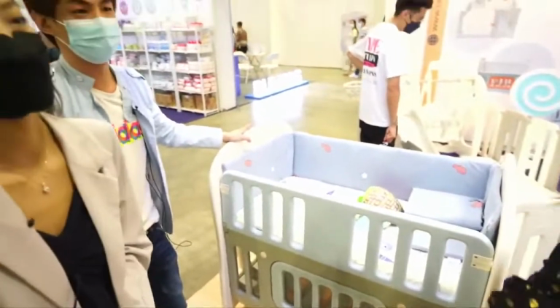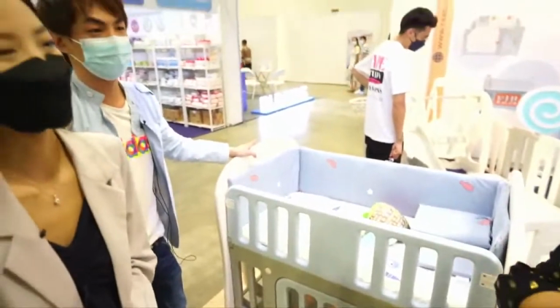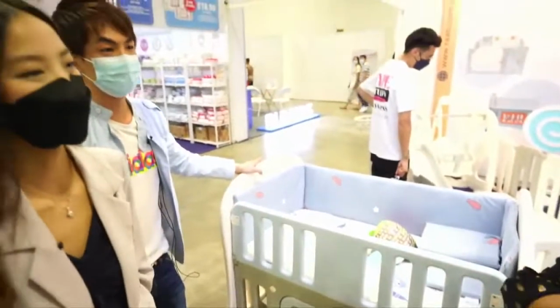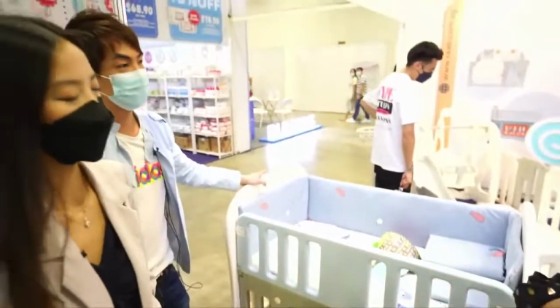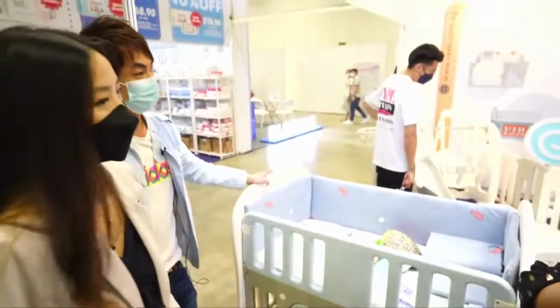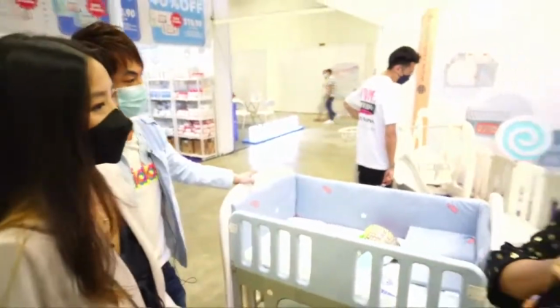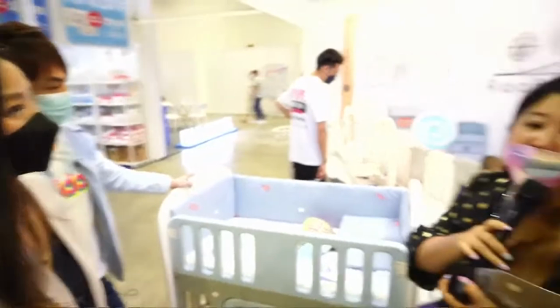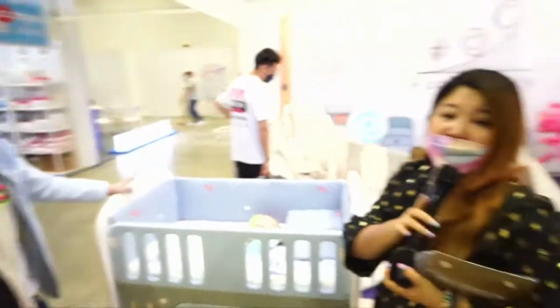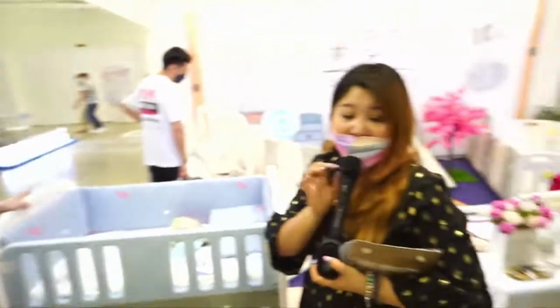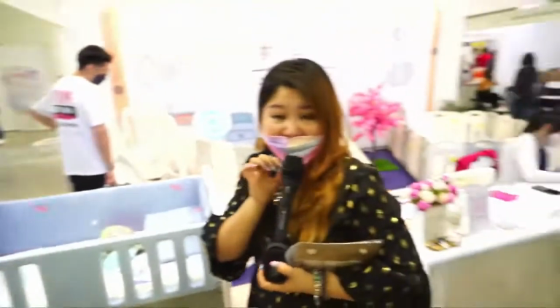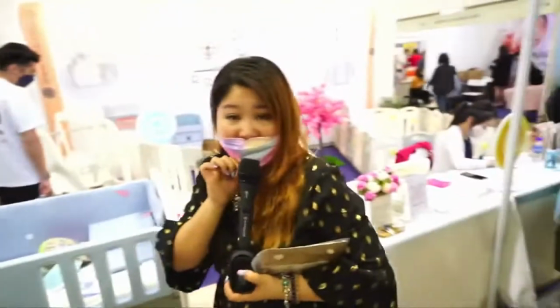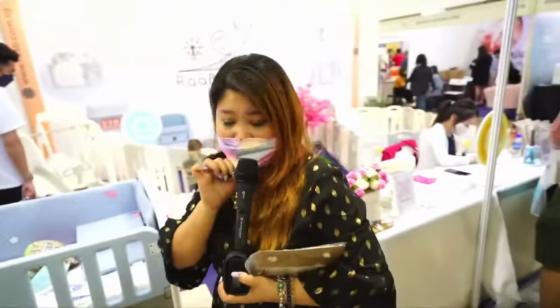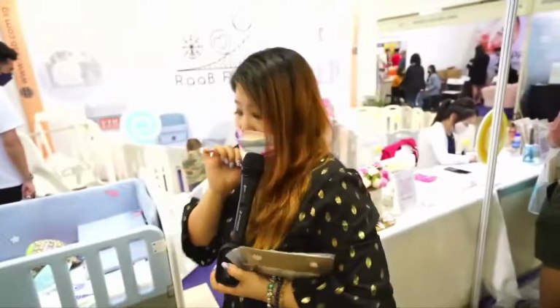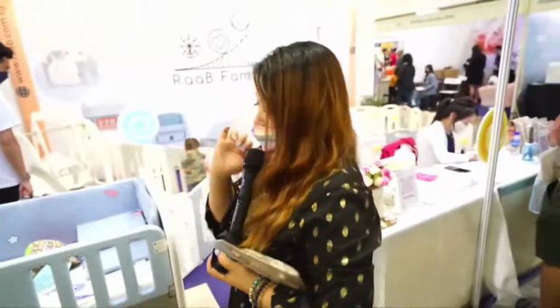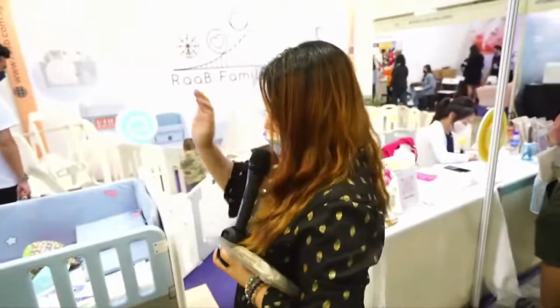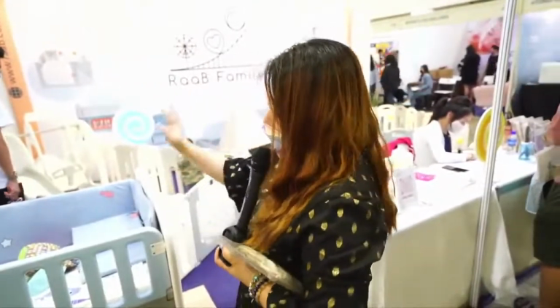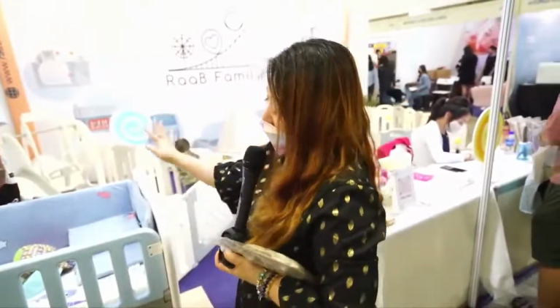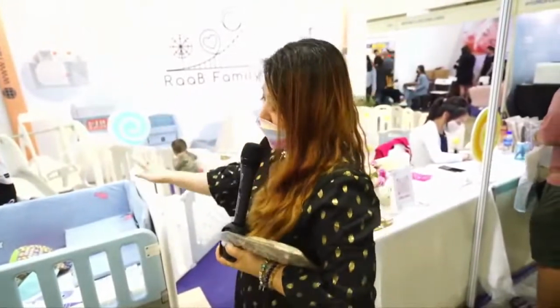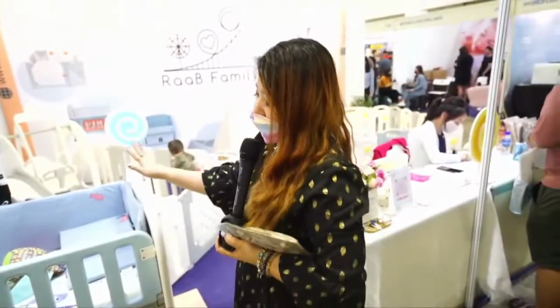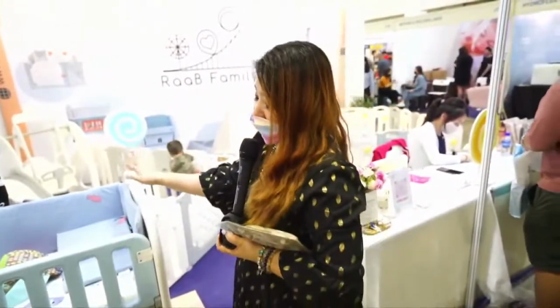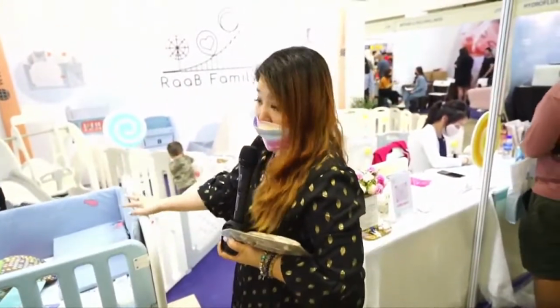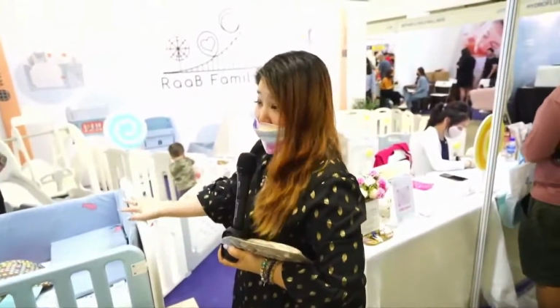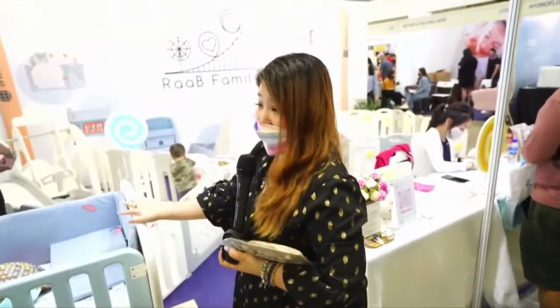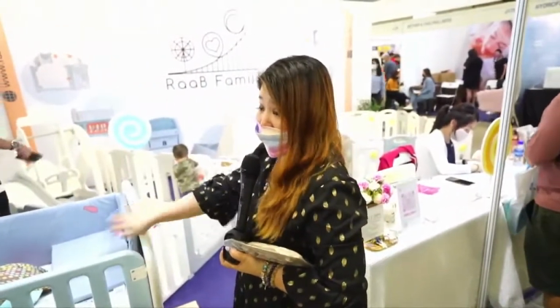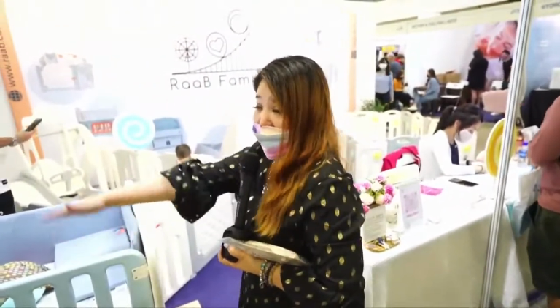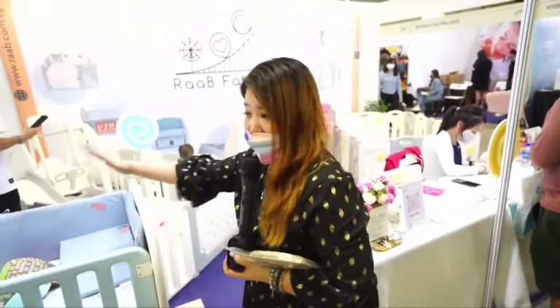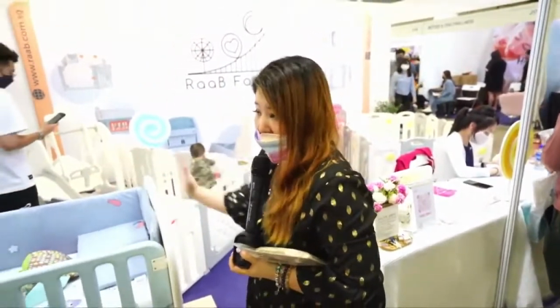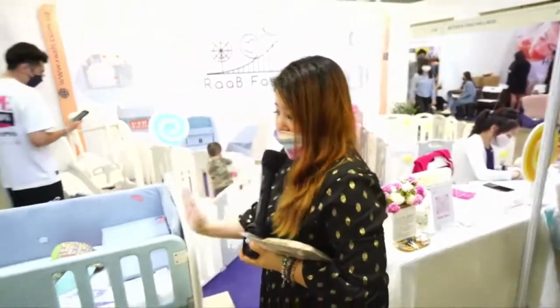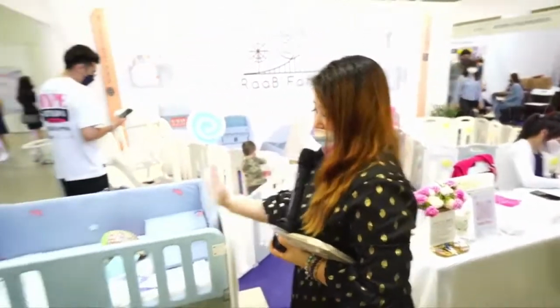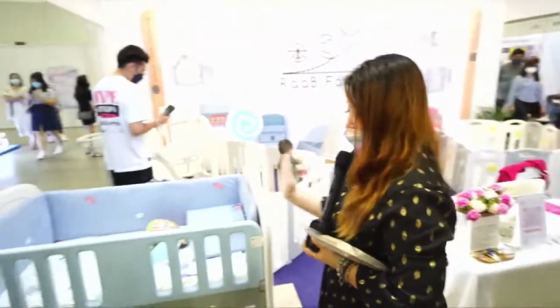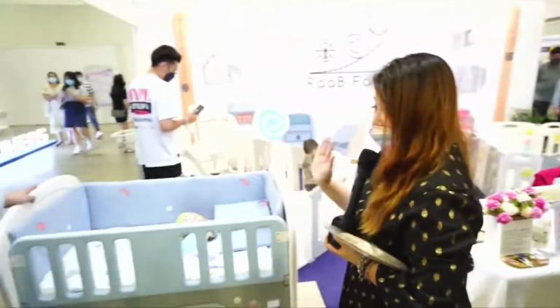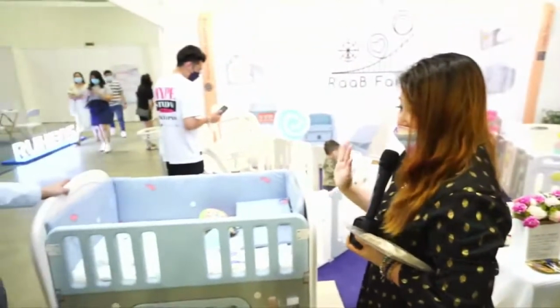Do come to the booth at H1516. Other than the baby cots, is there any other special functions?